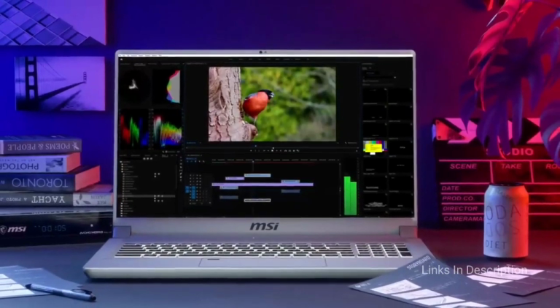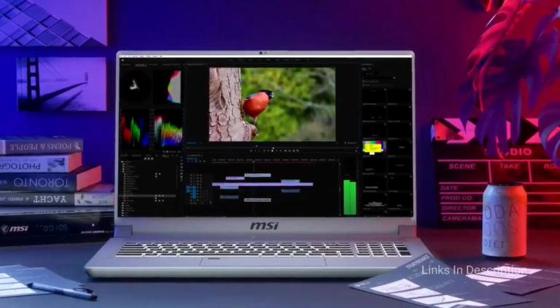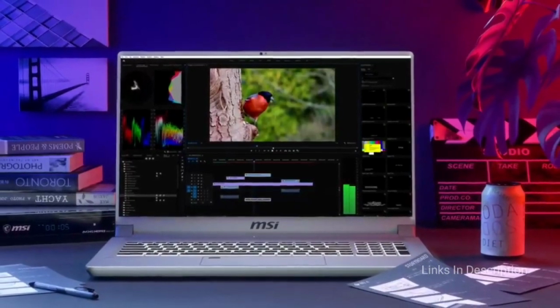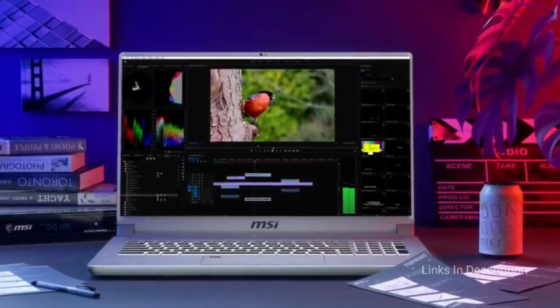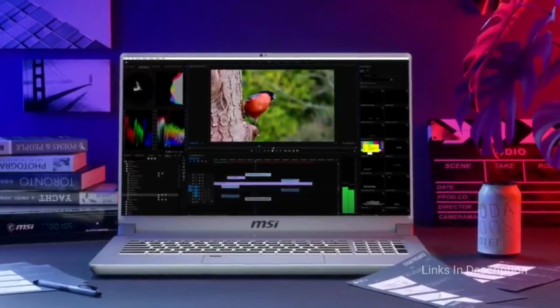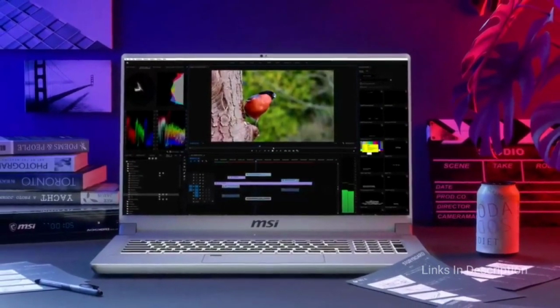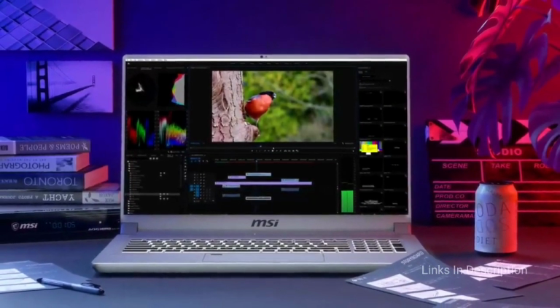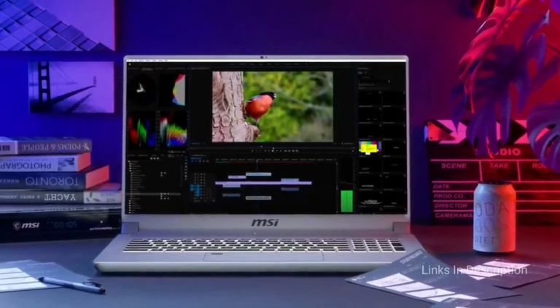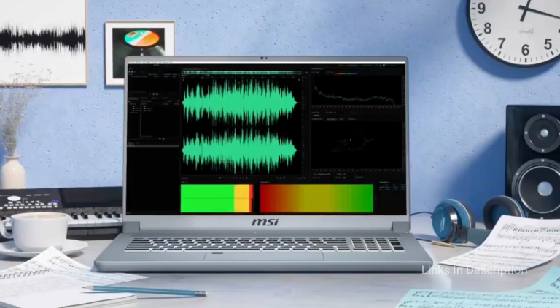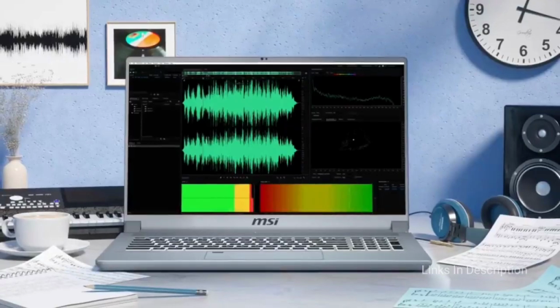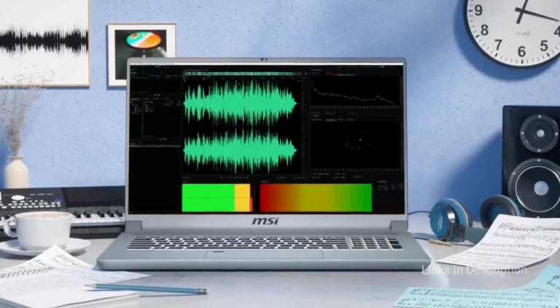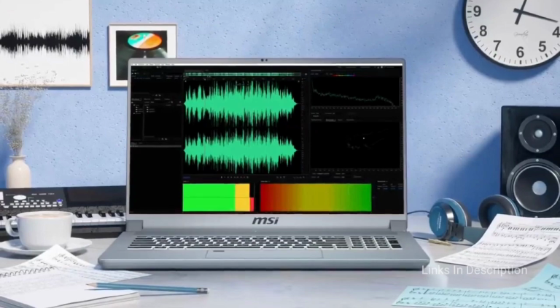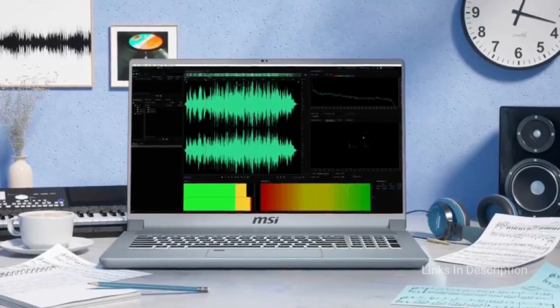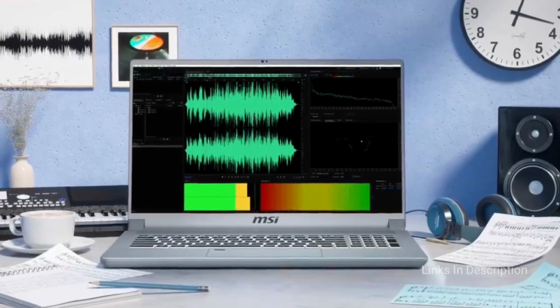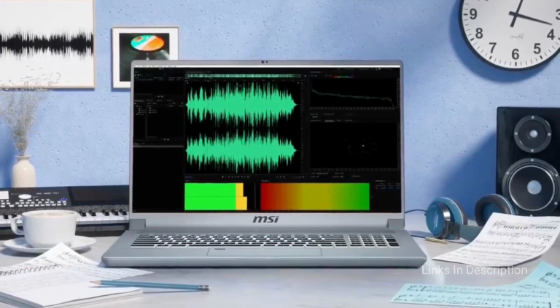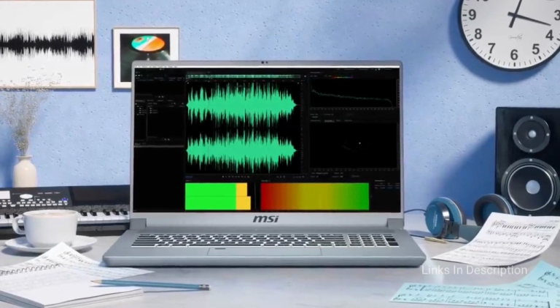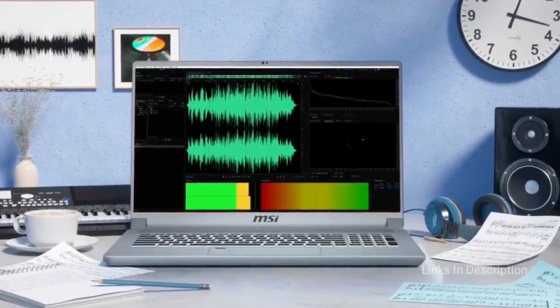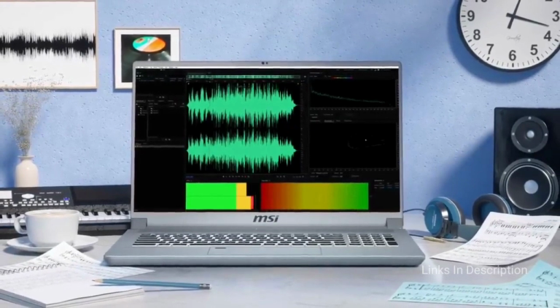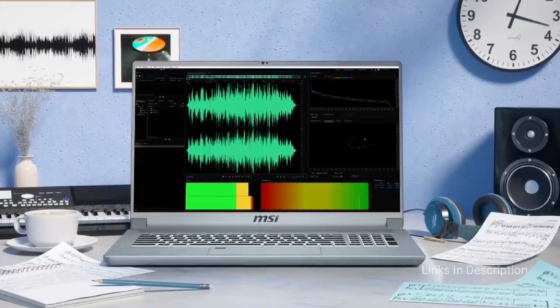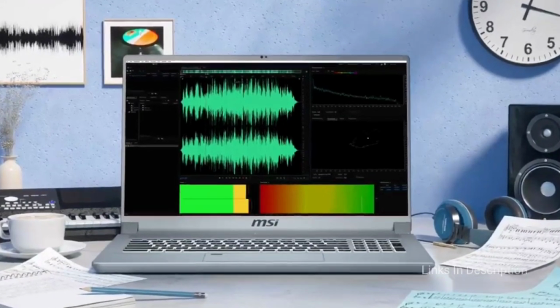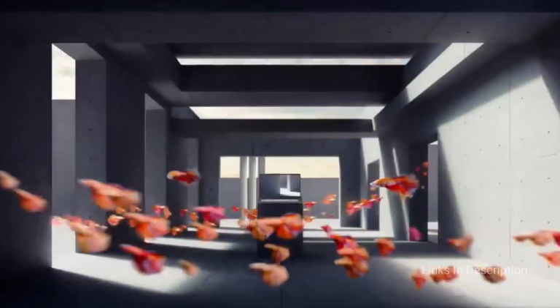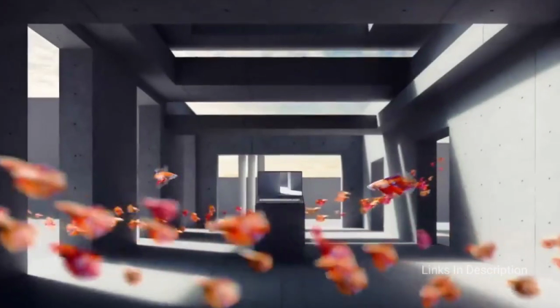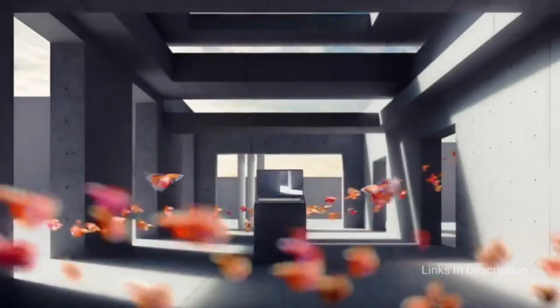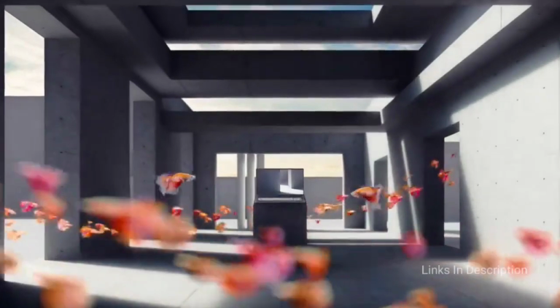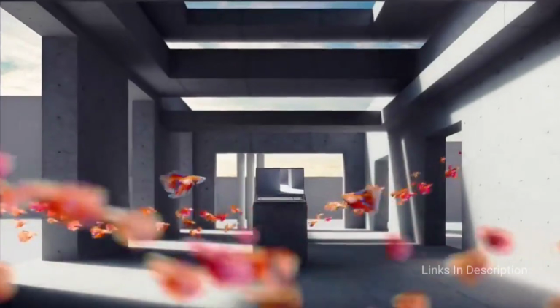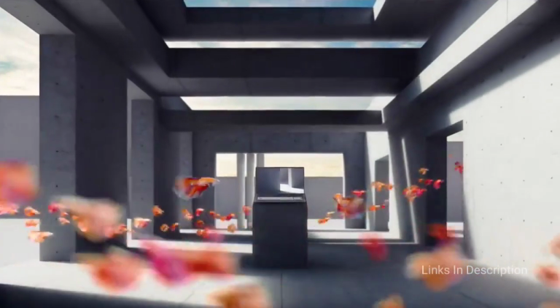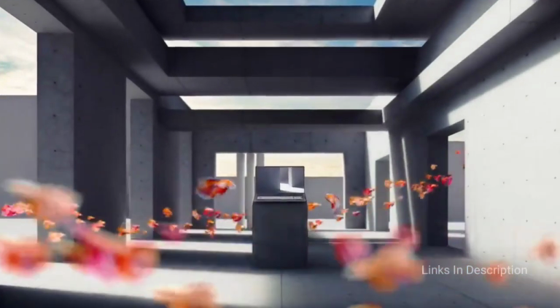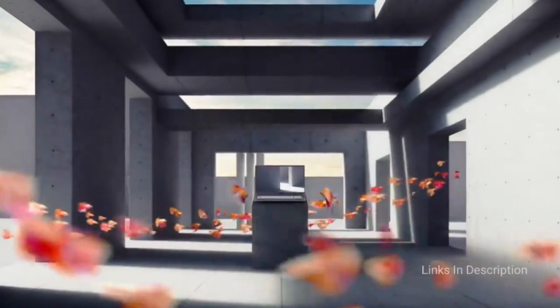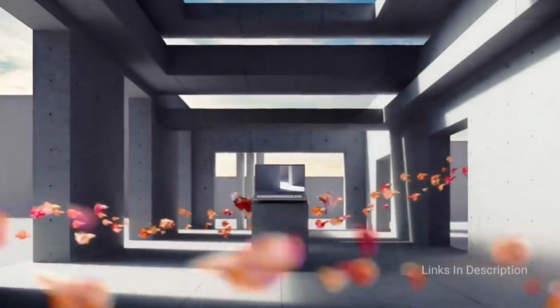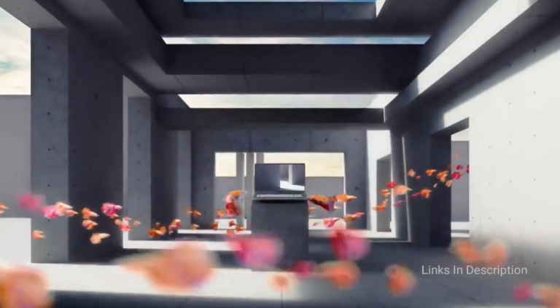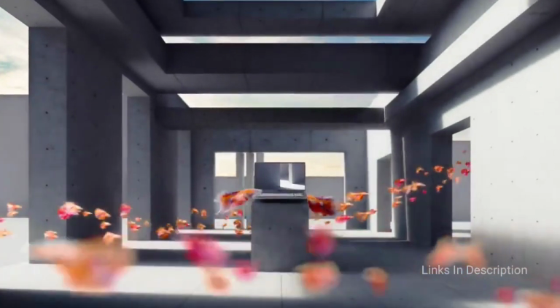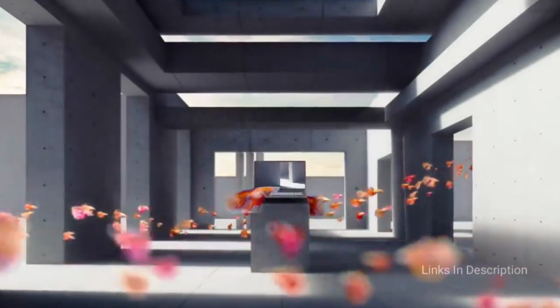Consider this machine for its lots of power under the hood and beautiful screen. The only disappointment is that it is expensive.